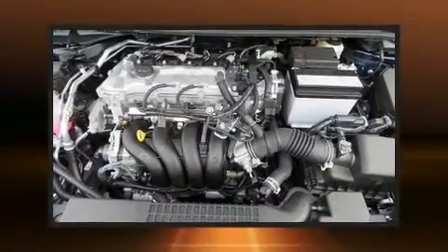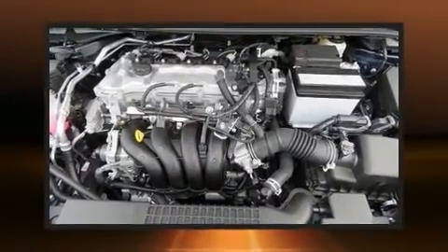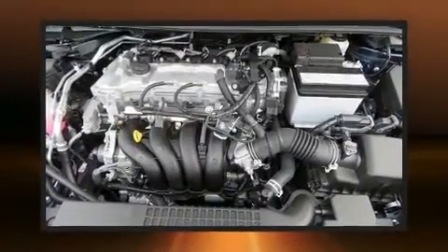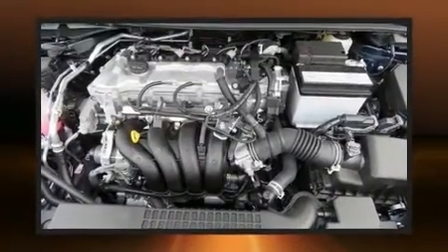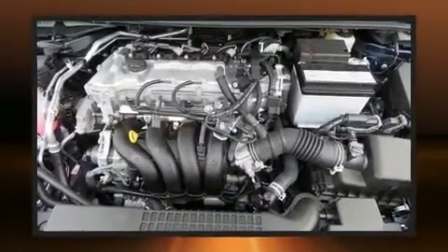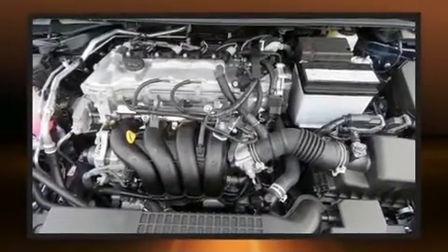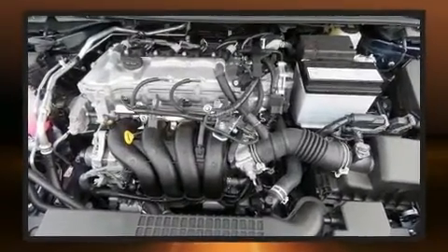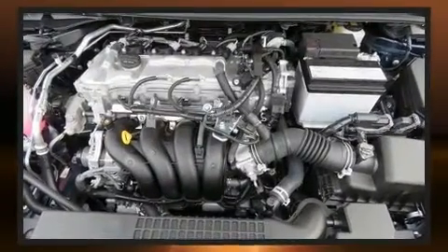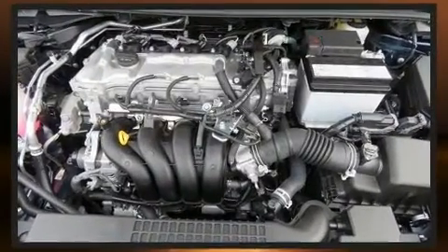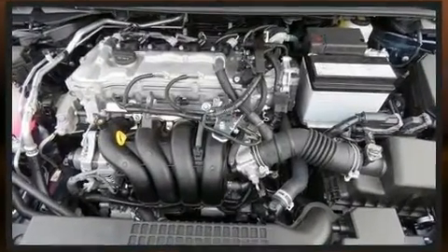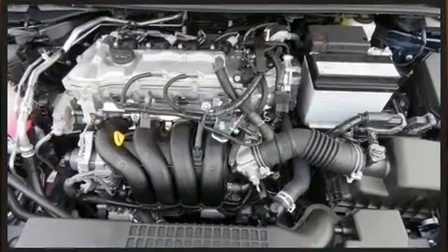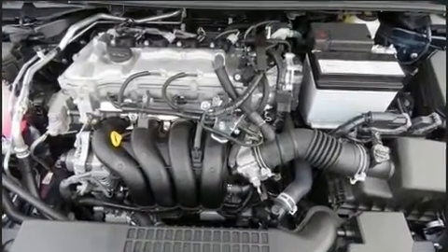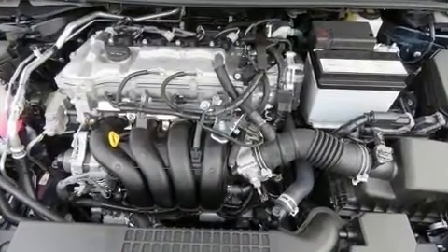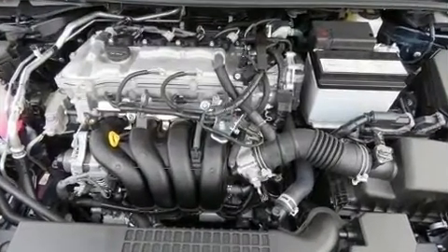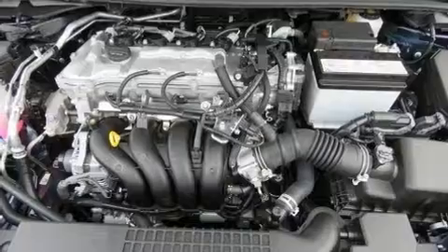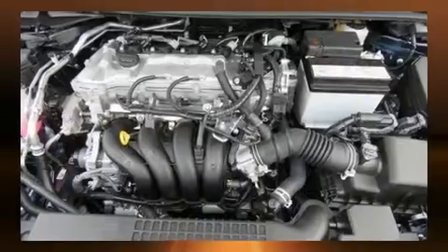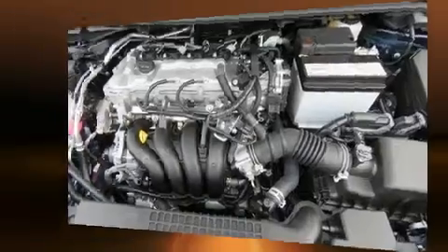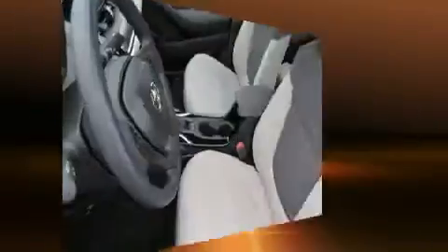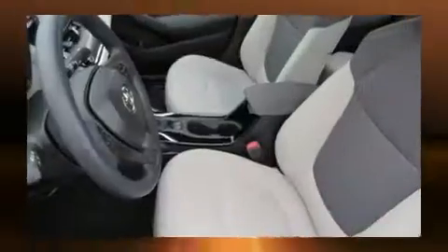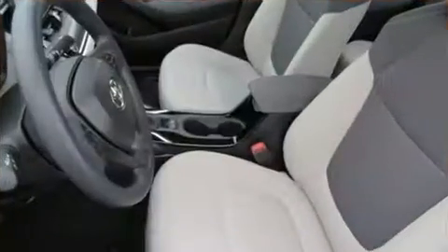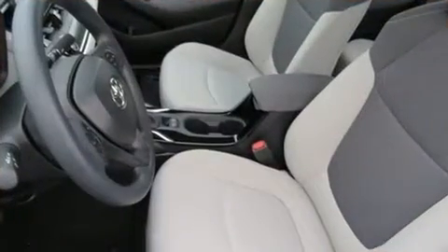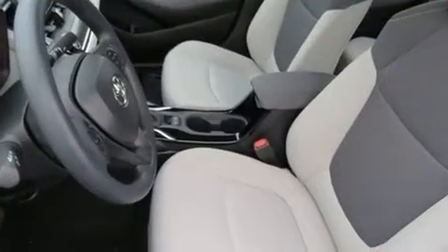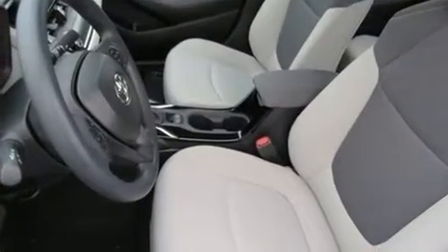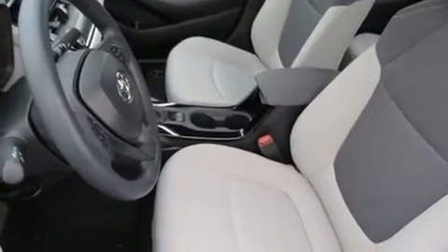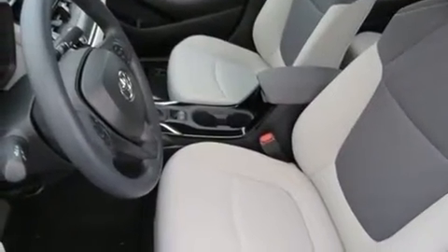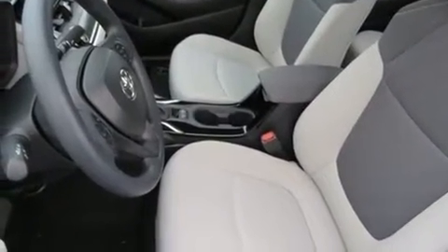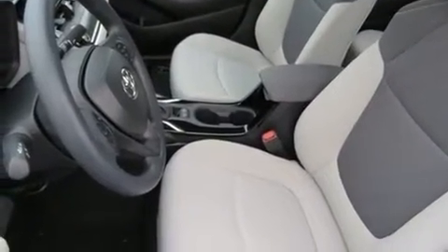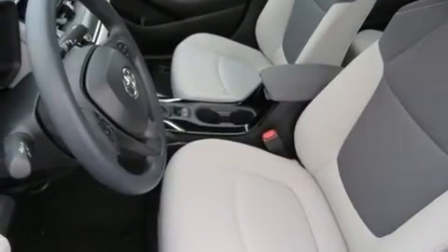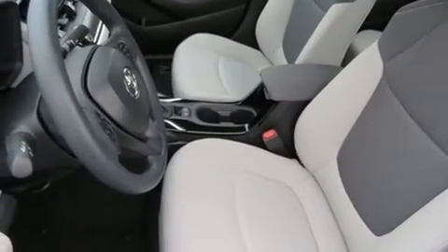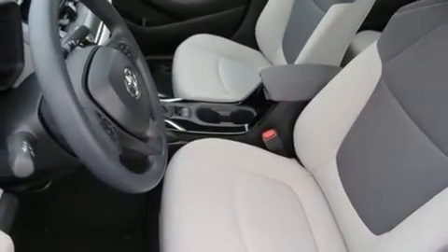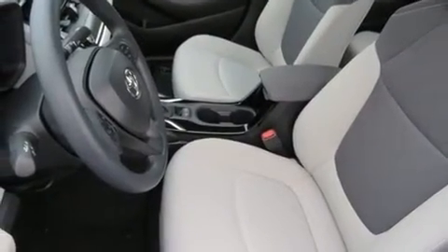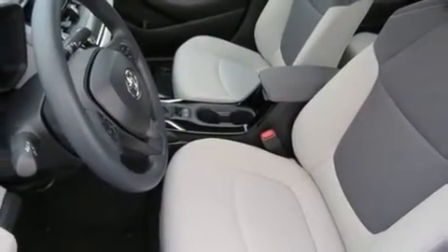Adaptive Cruise Control maintains a preset distance behind the car ahead of you, simplifying highway driving and enhancing safety.